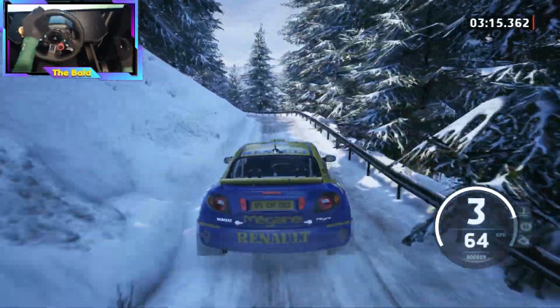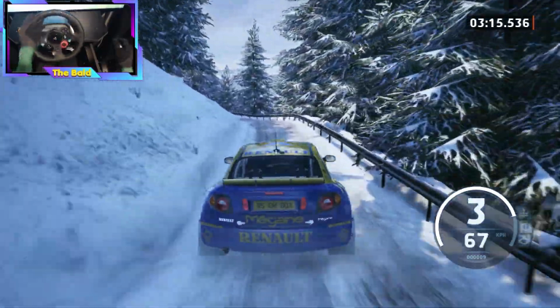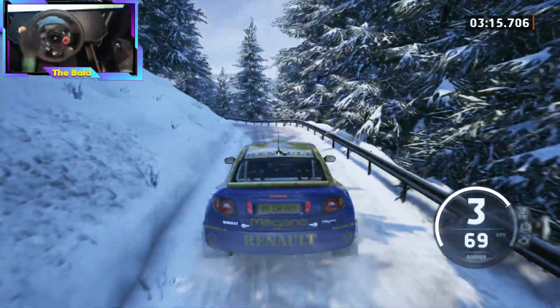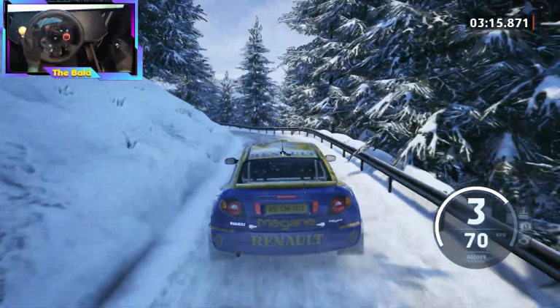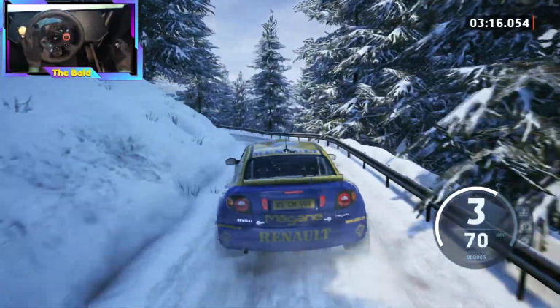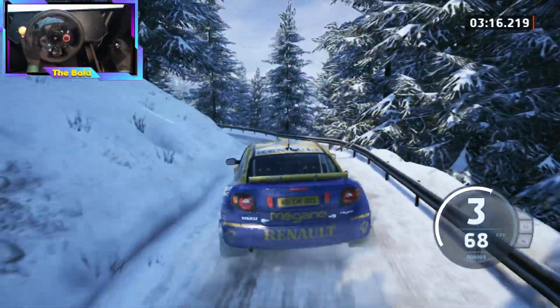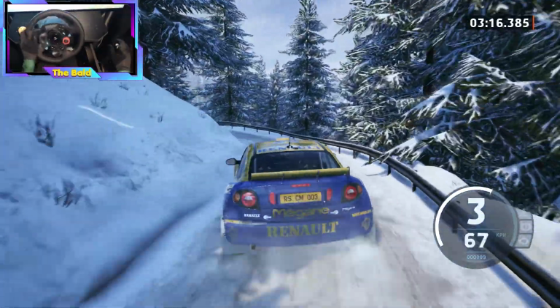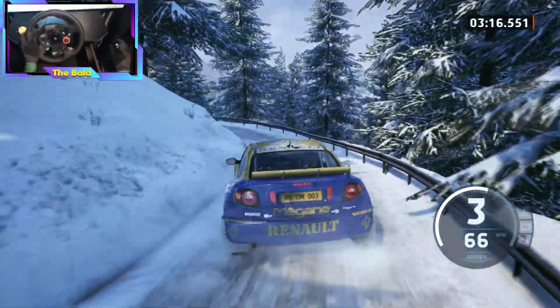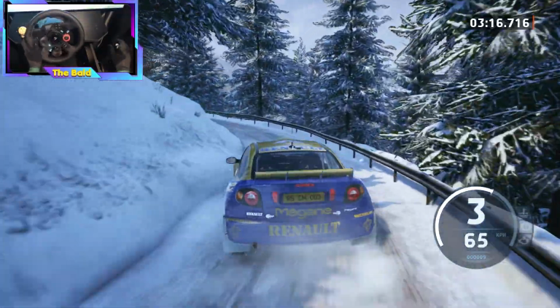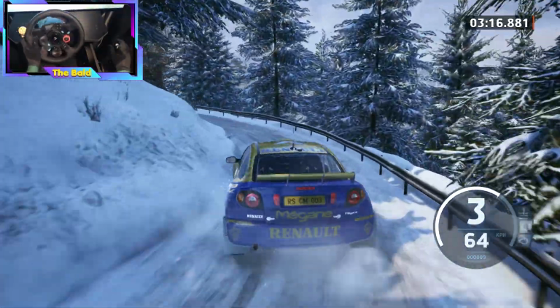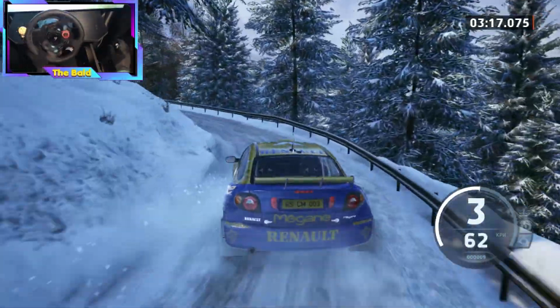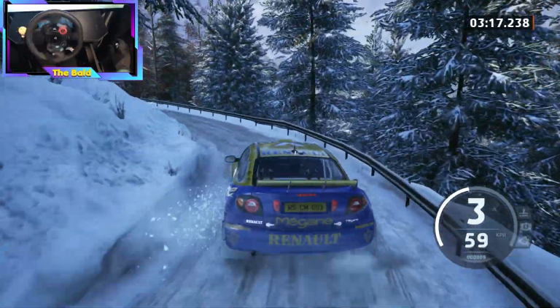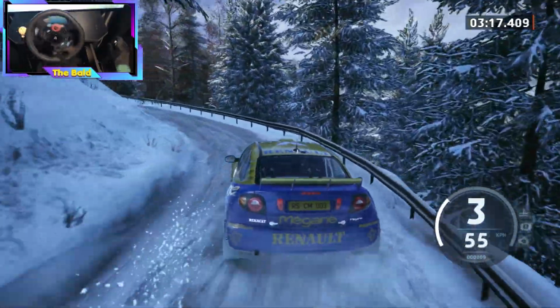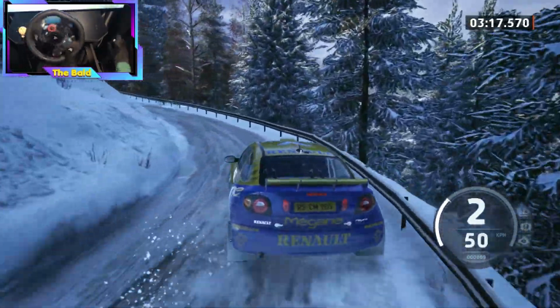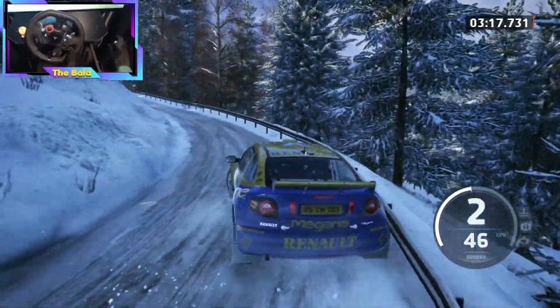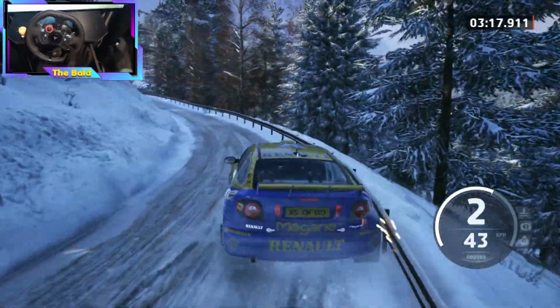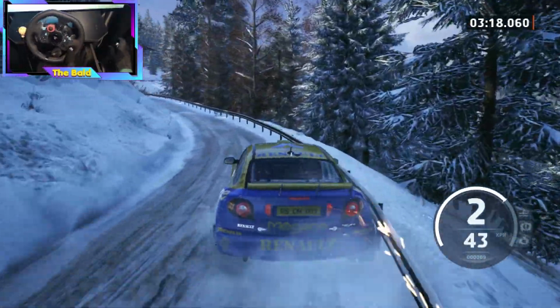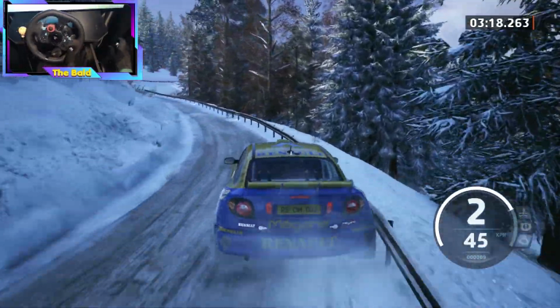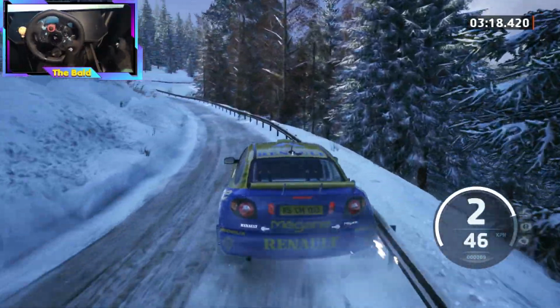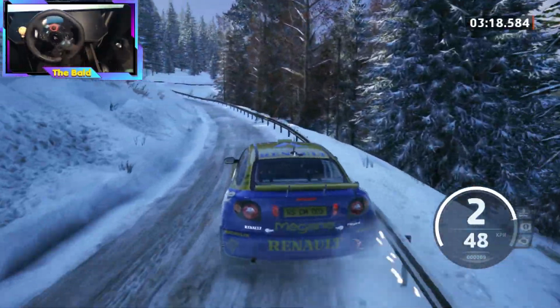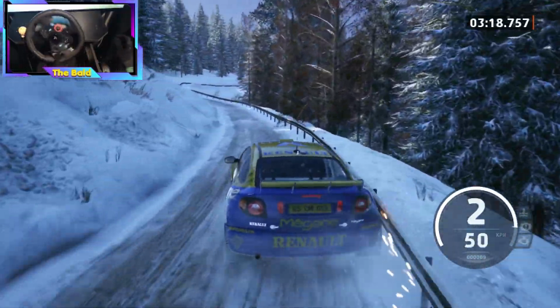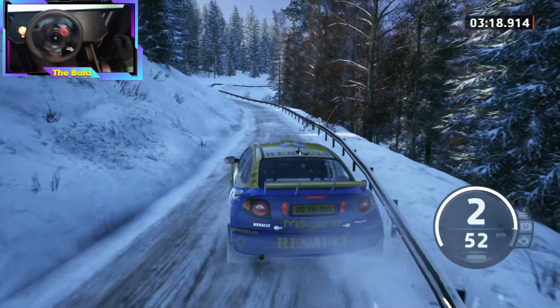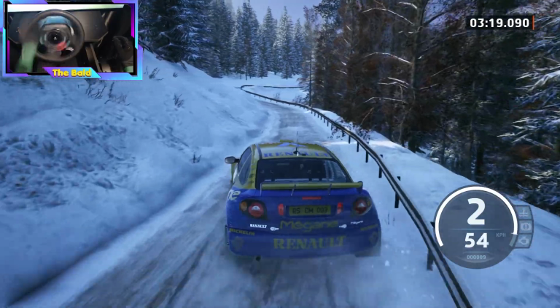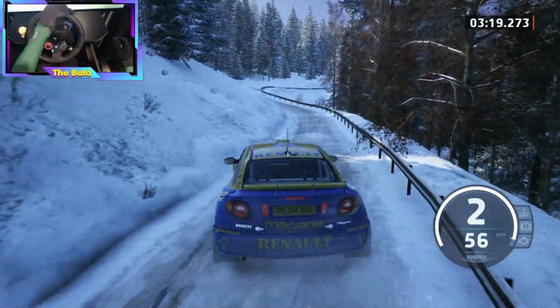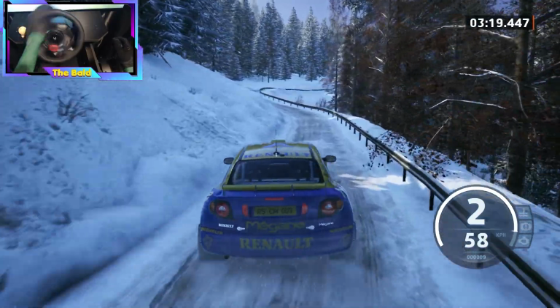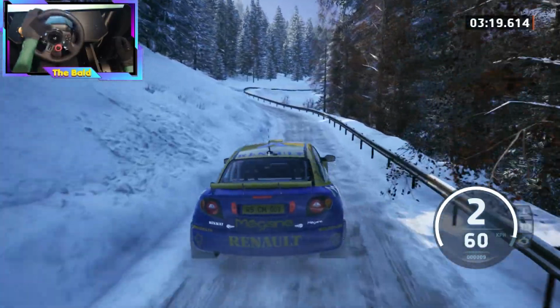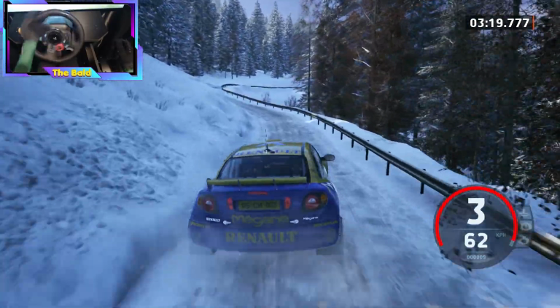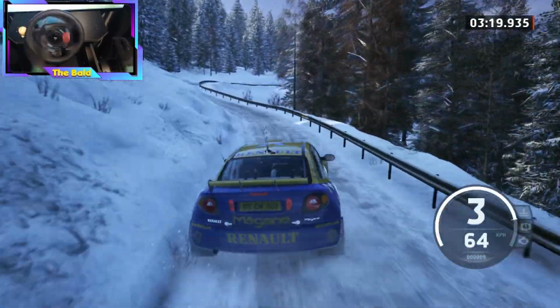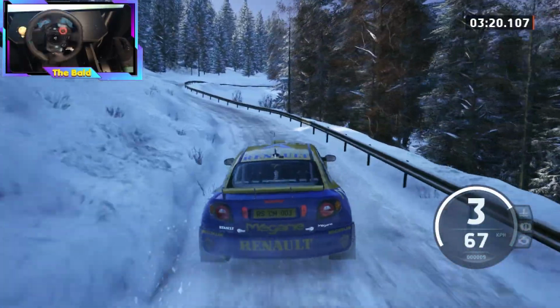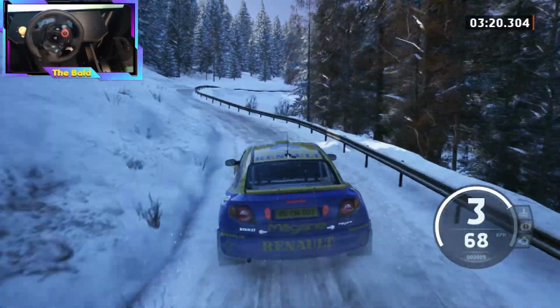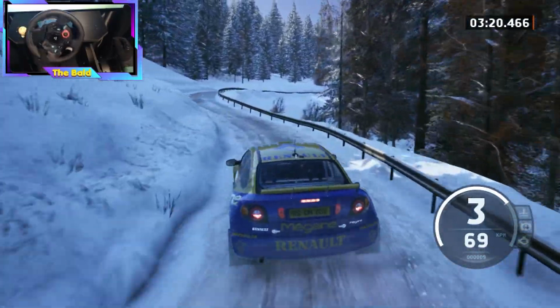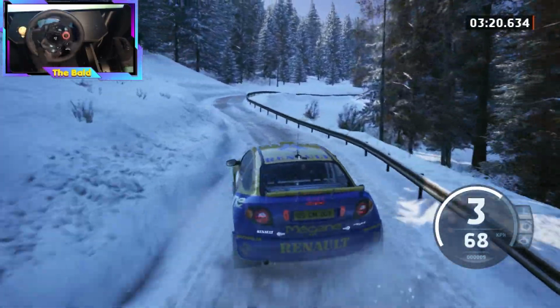And 4 left, short. Into 3 right, over crest, 60.